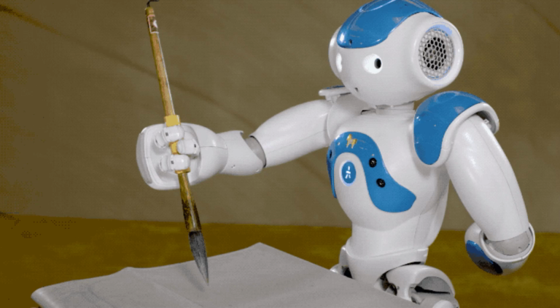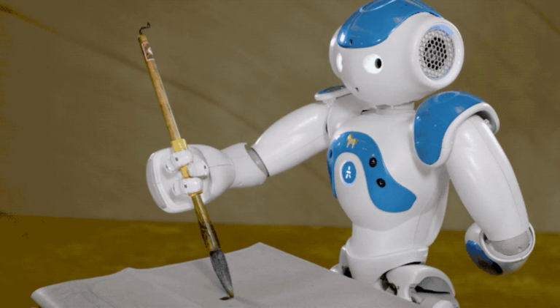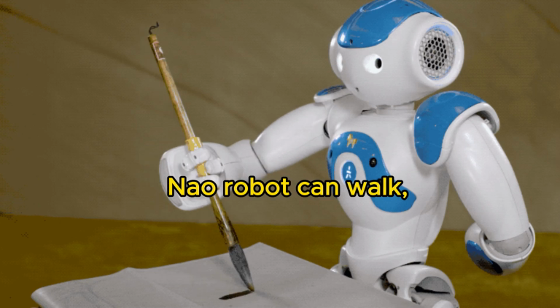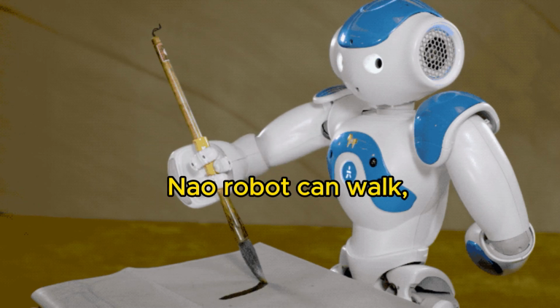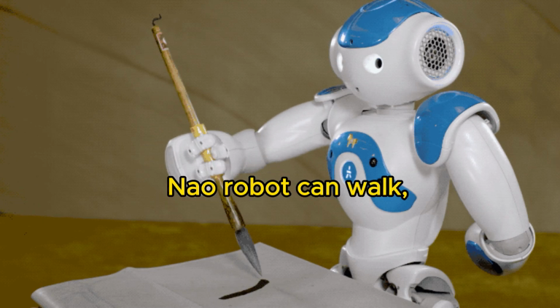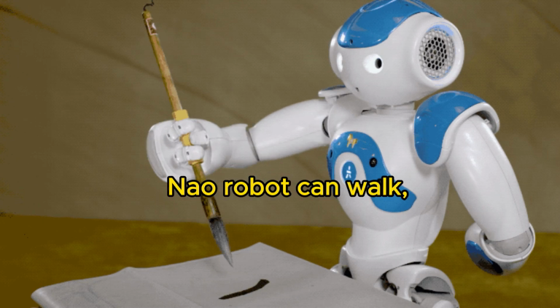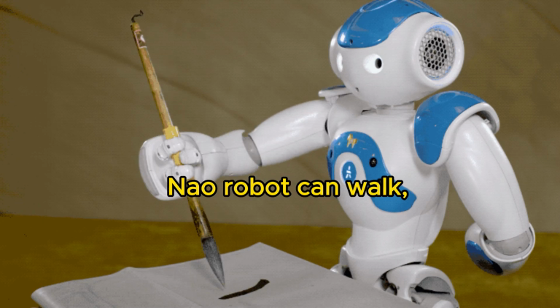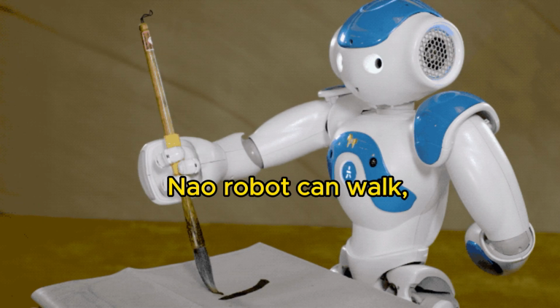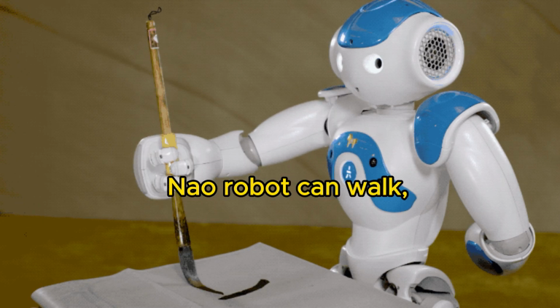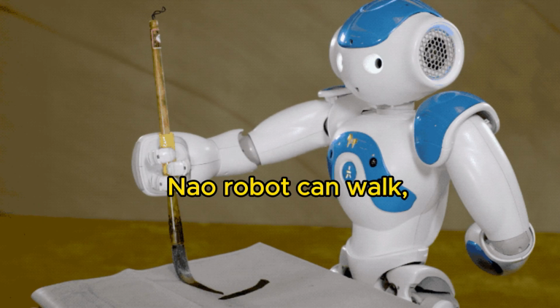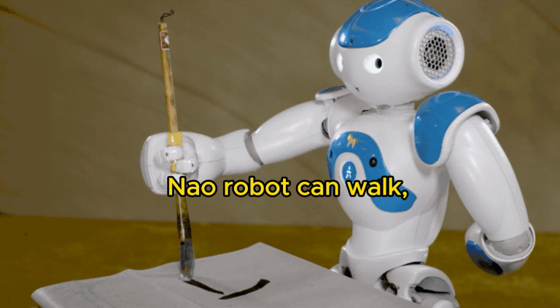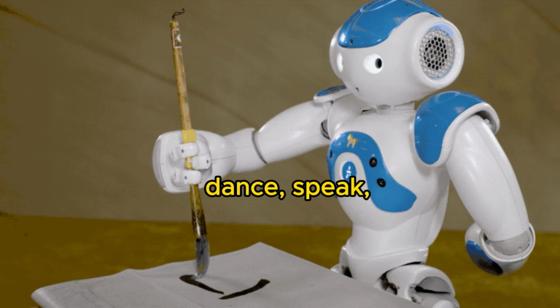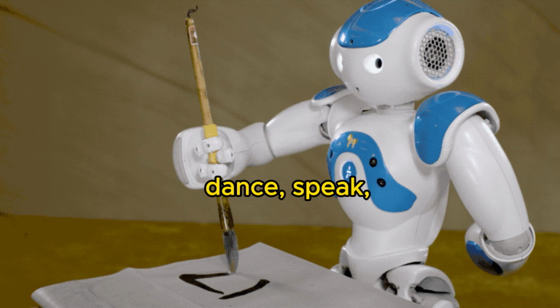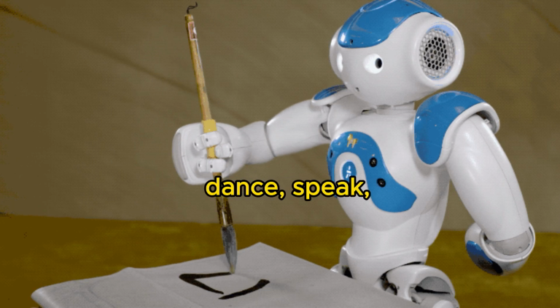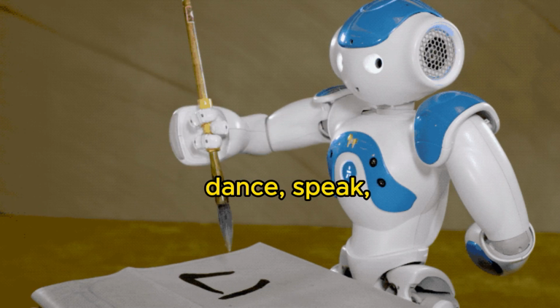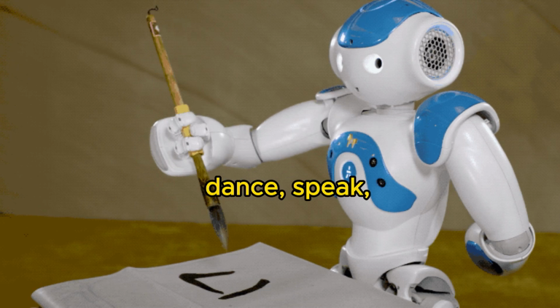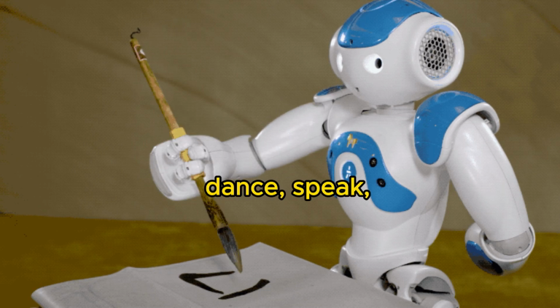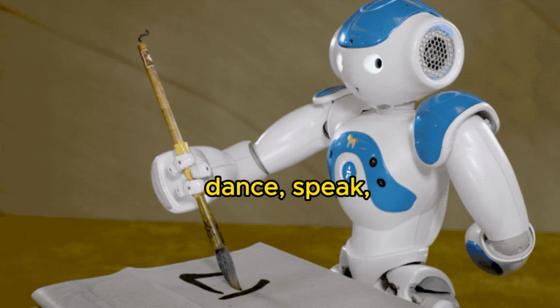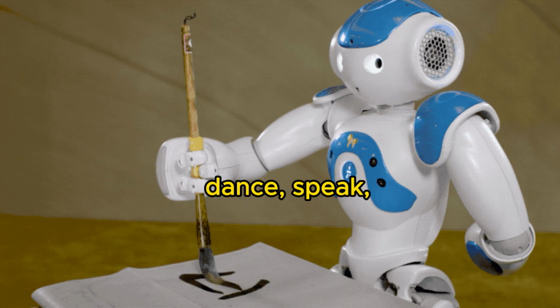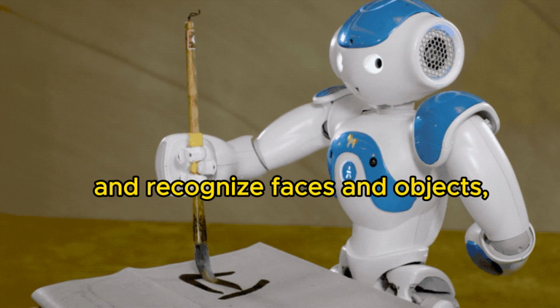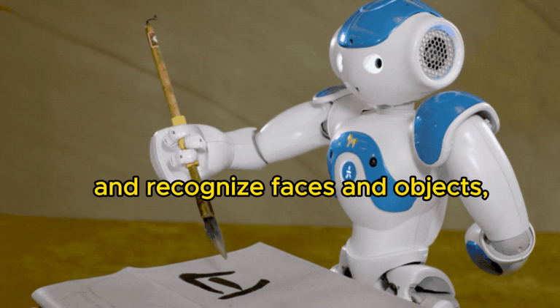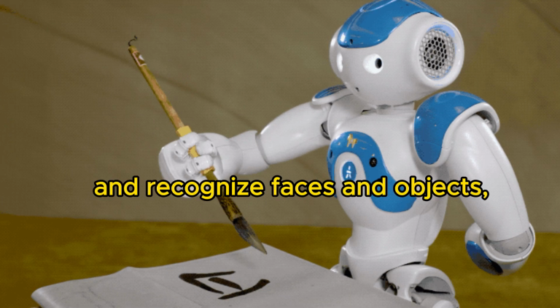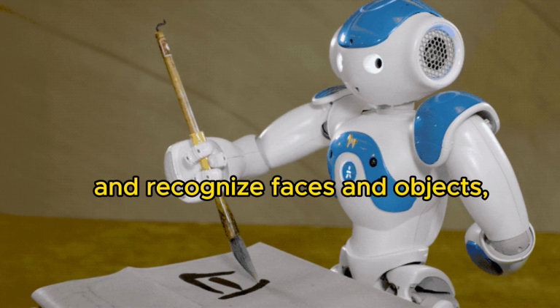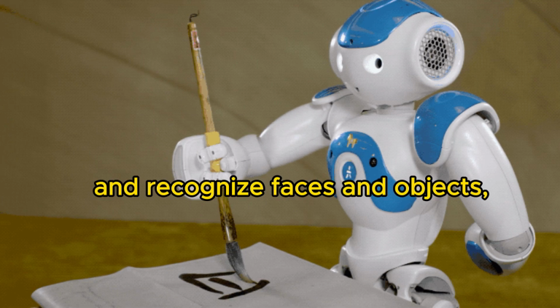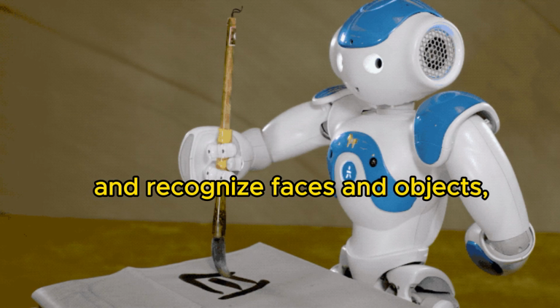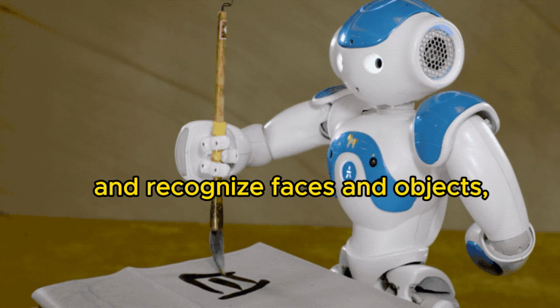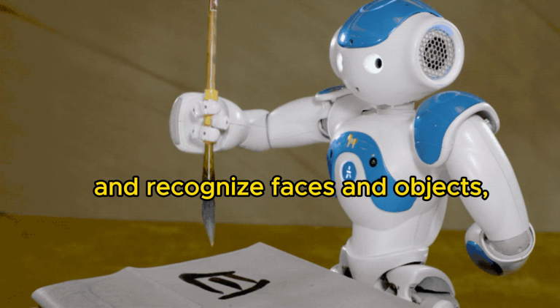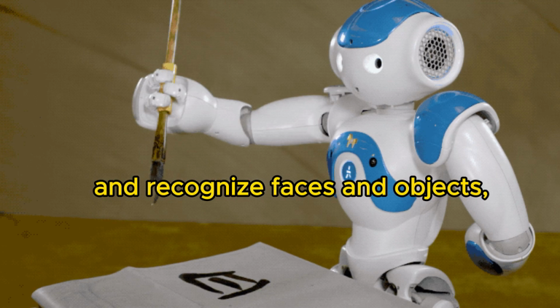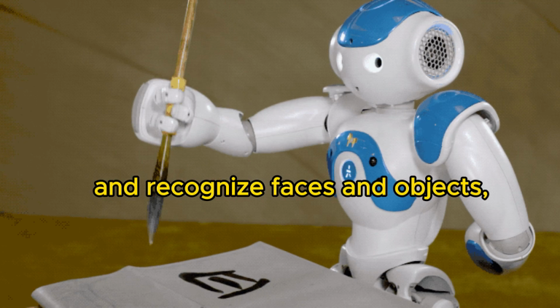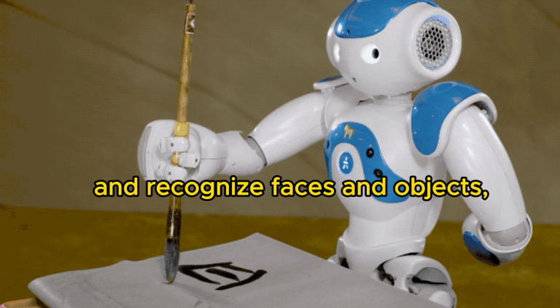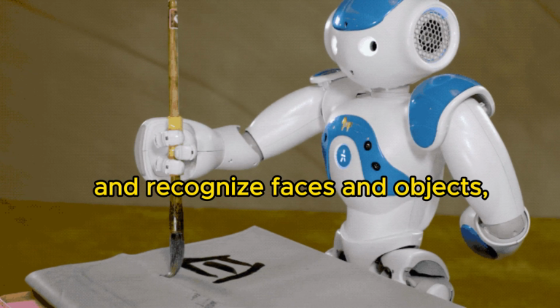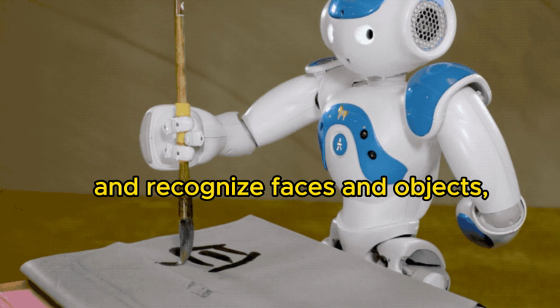Now Robot can walk, dance, speak, and recognize faces and objects.